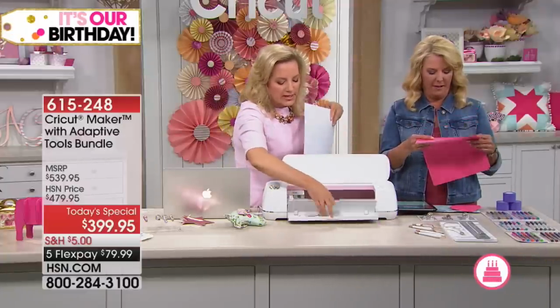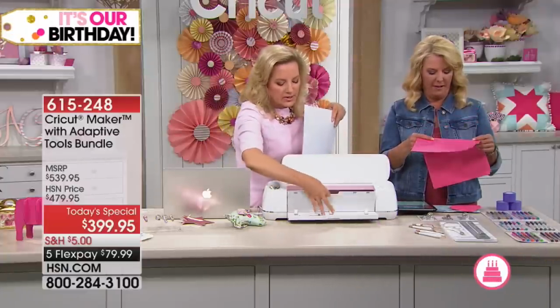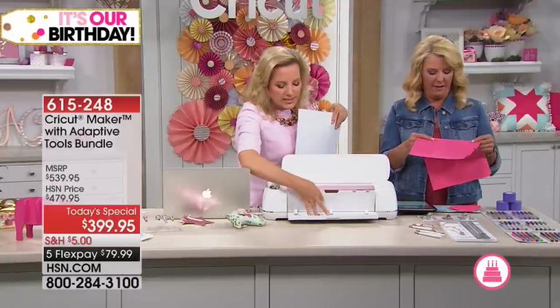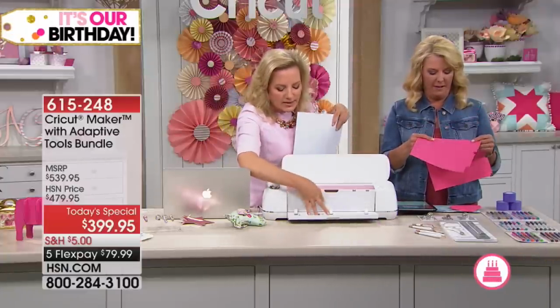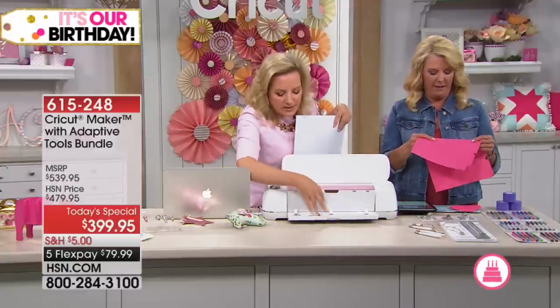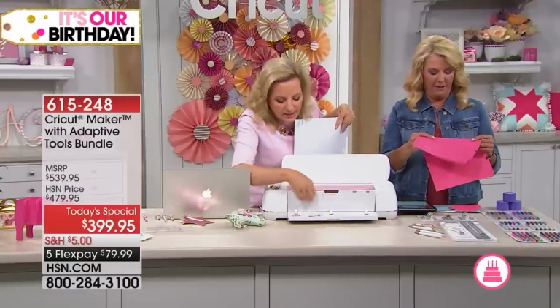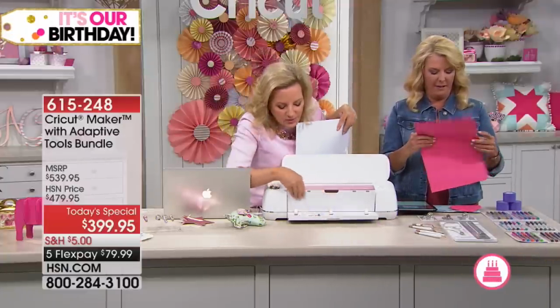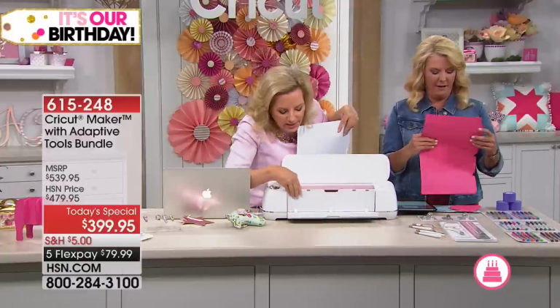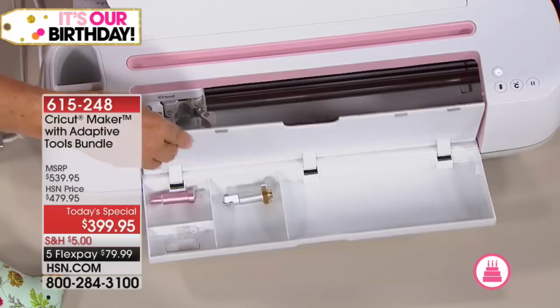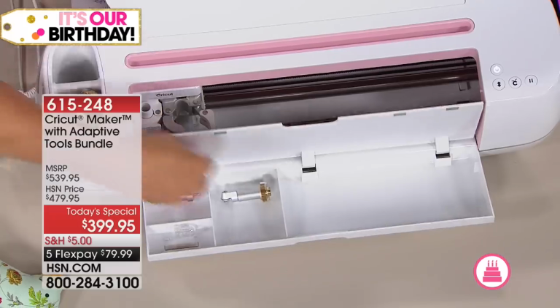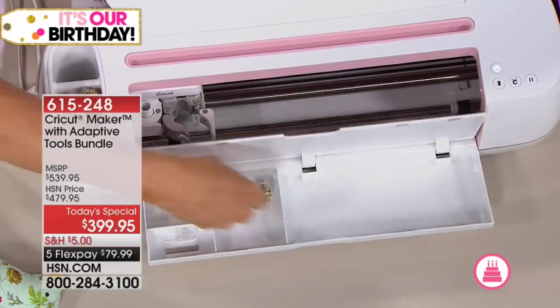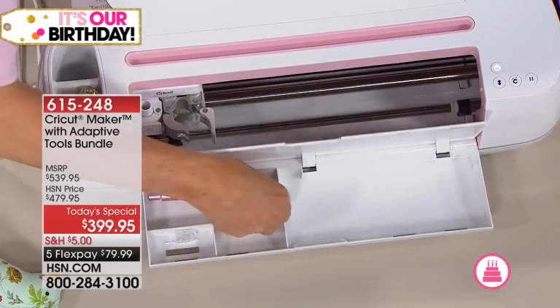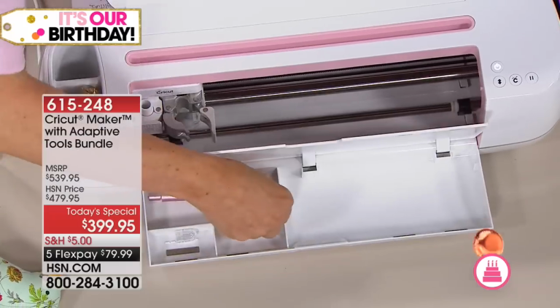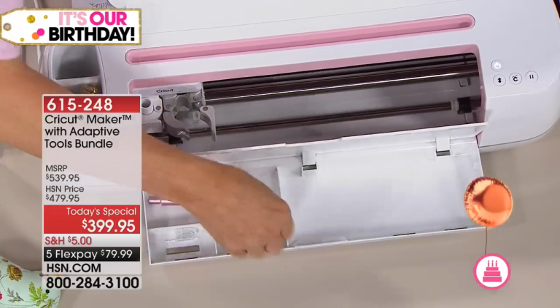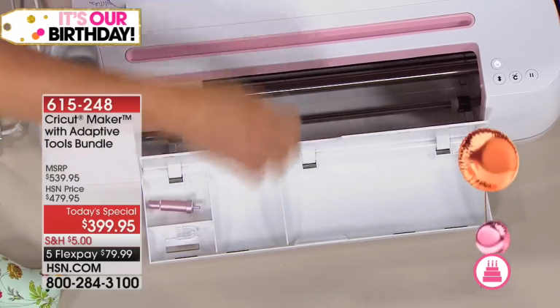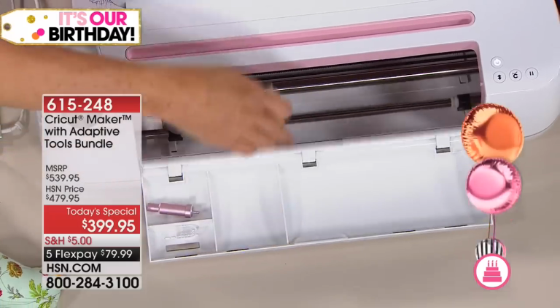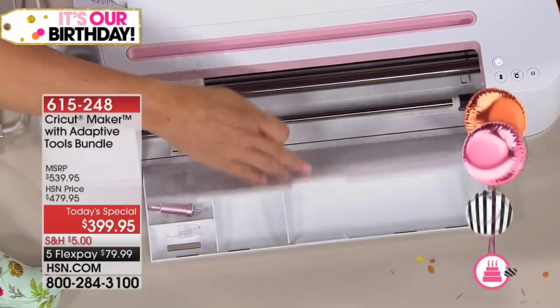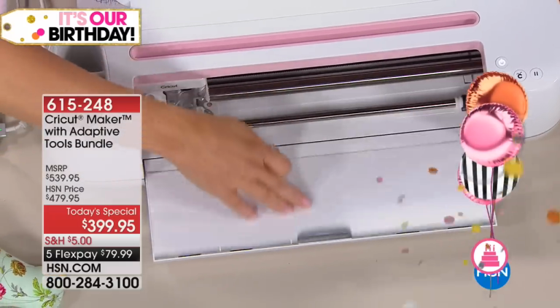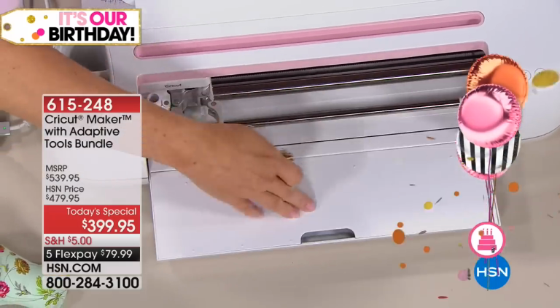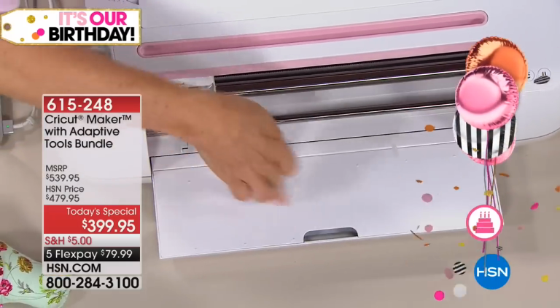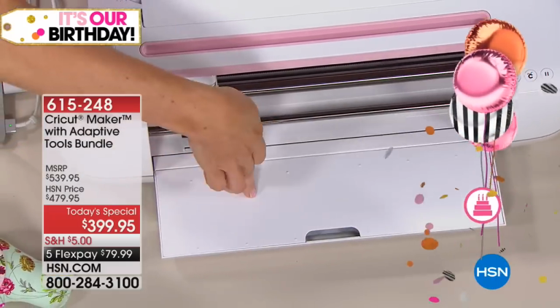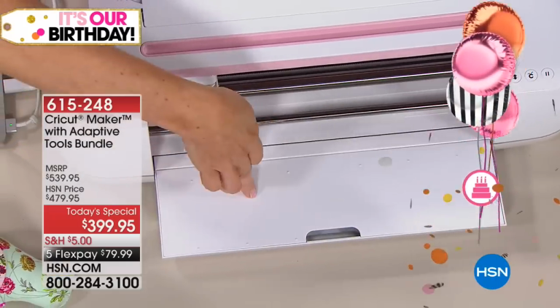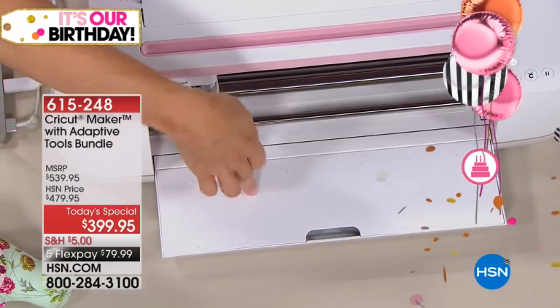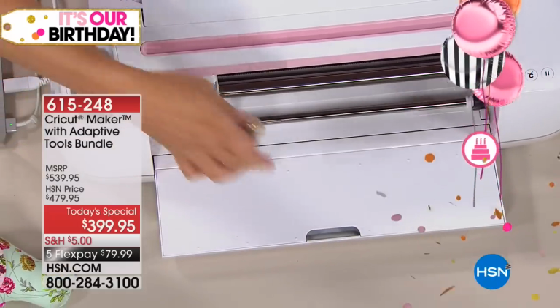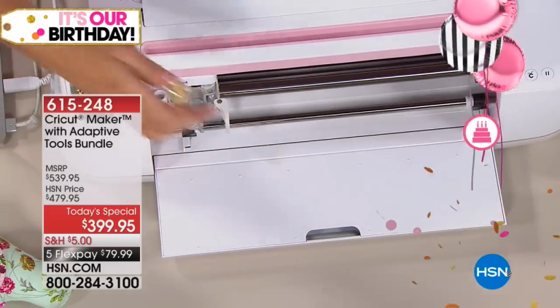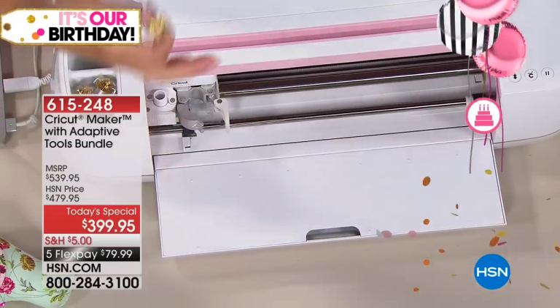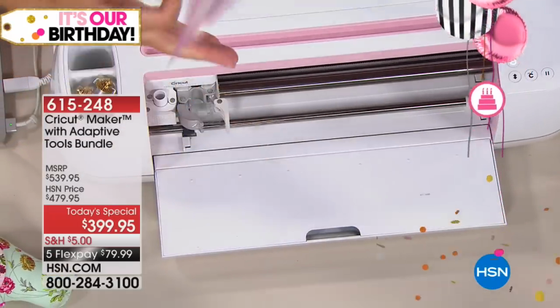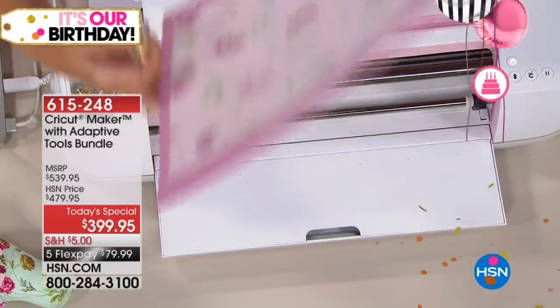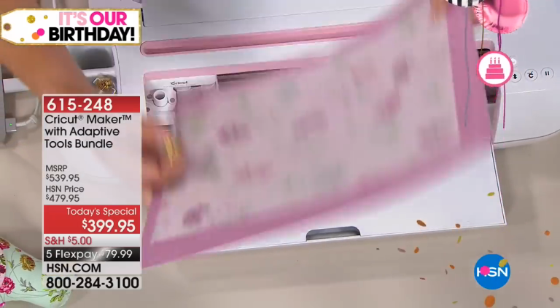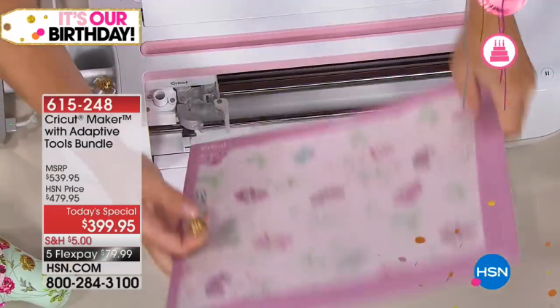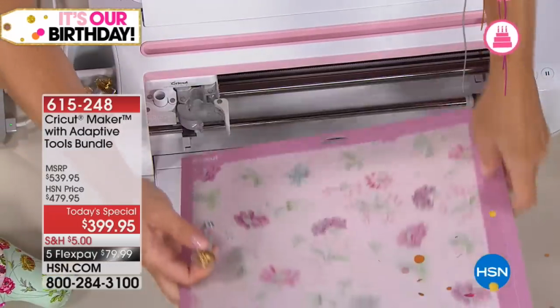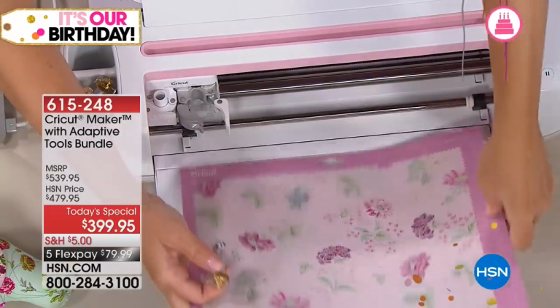The Maker has everything you need right in the bottom — you store all your tools right there. I love that storage space. I put my markers in there too, so they lie flat and don't dry out.